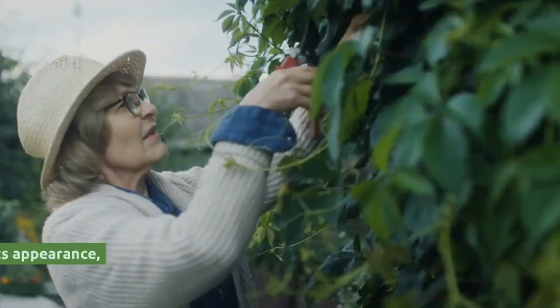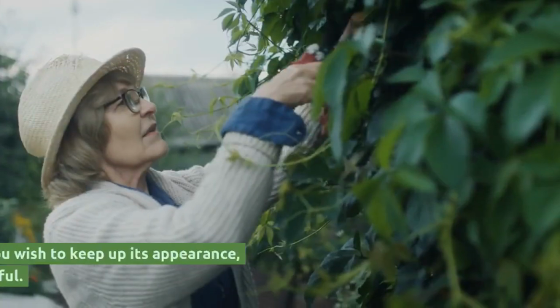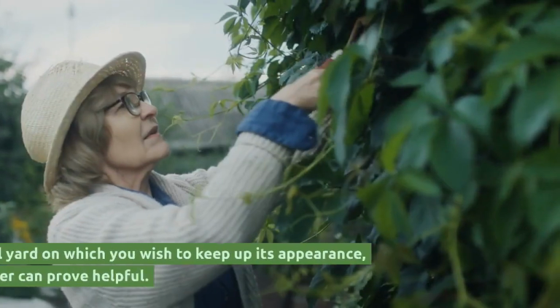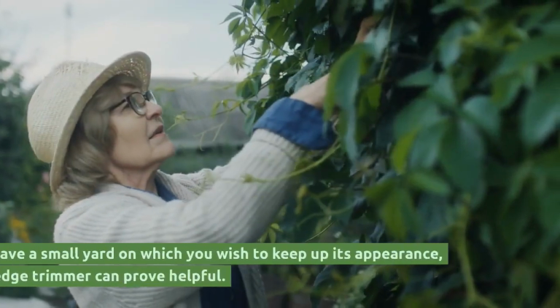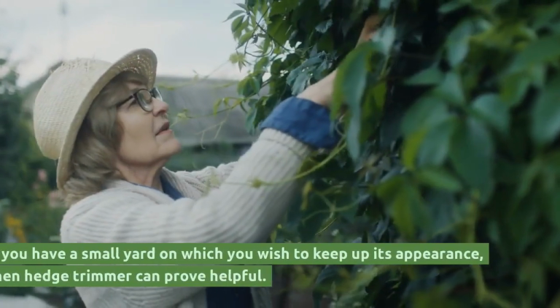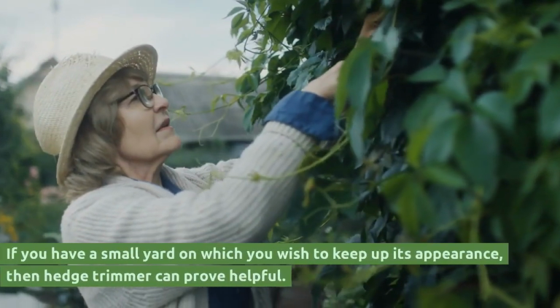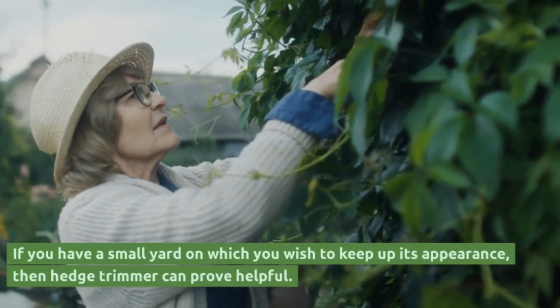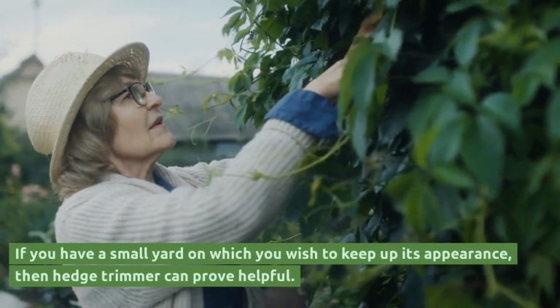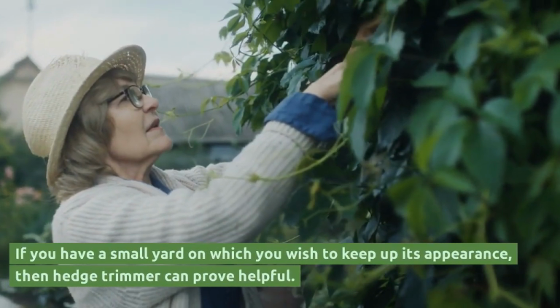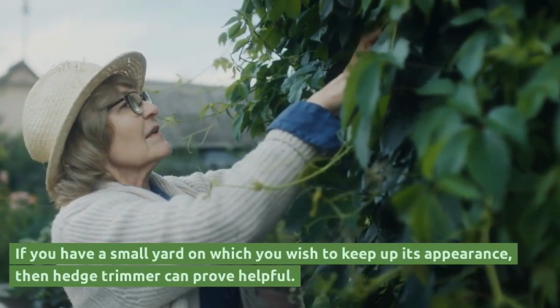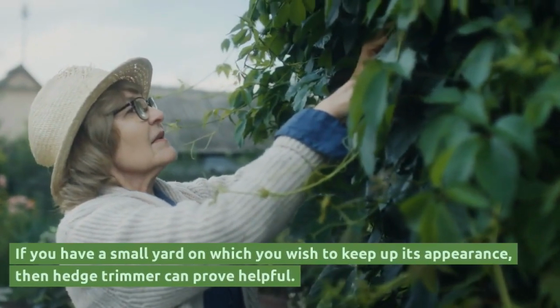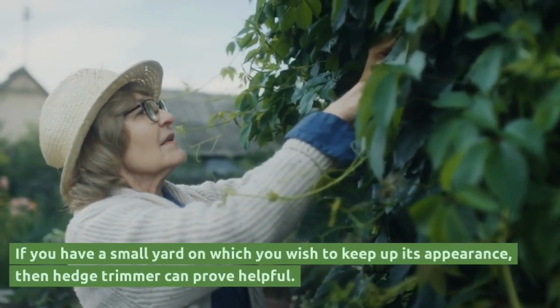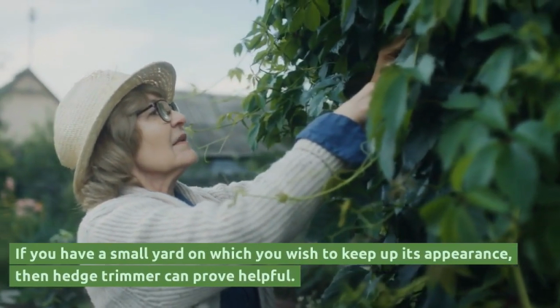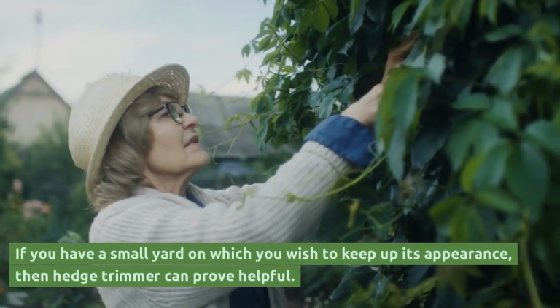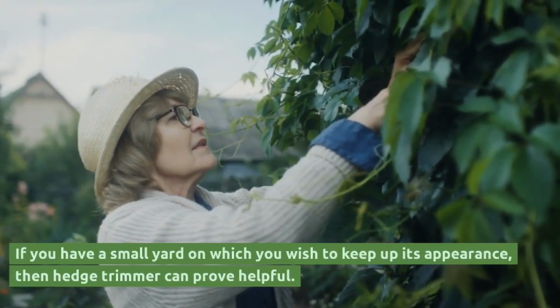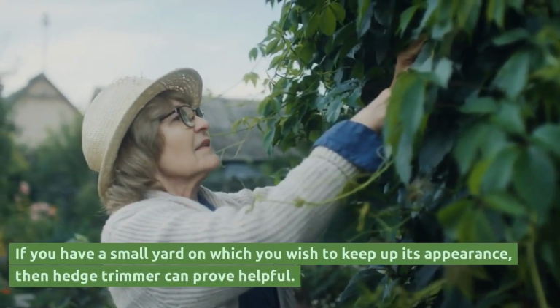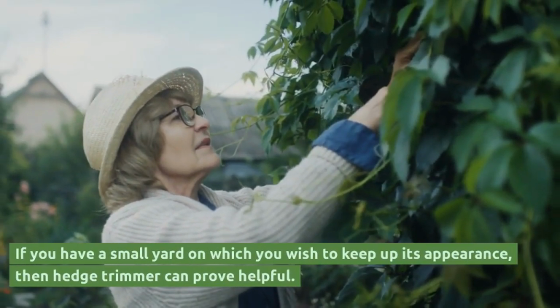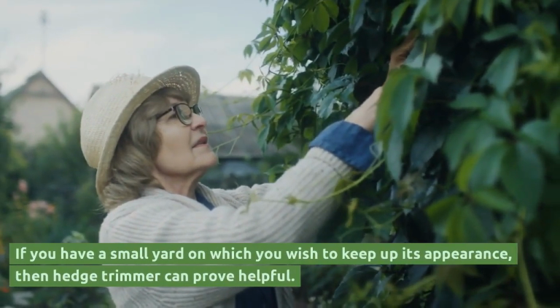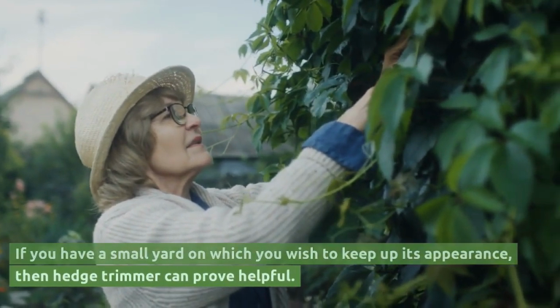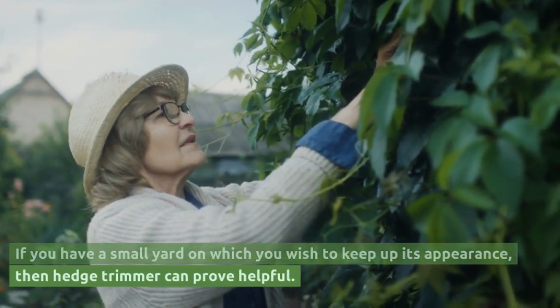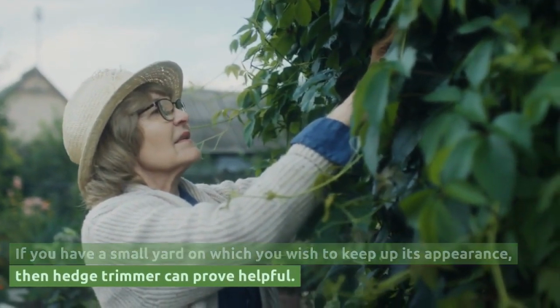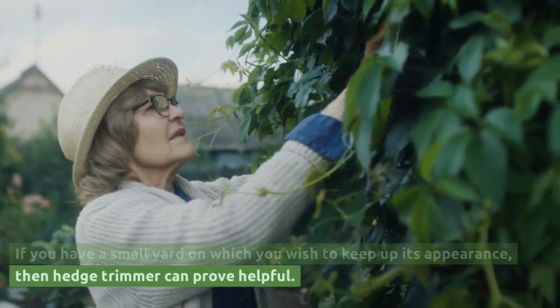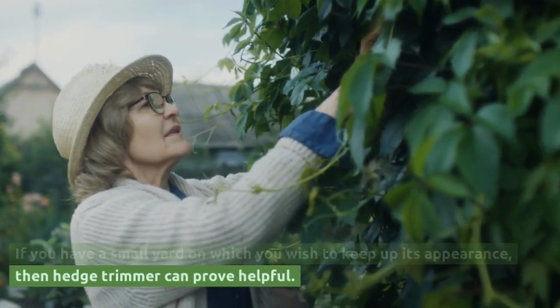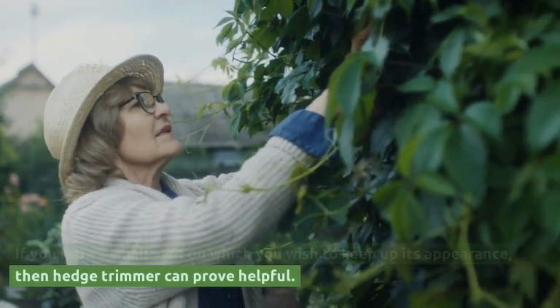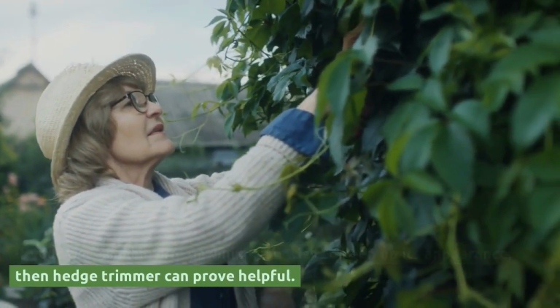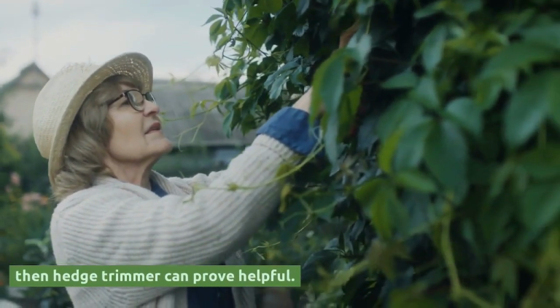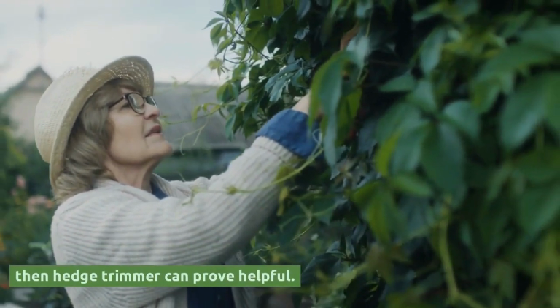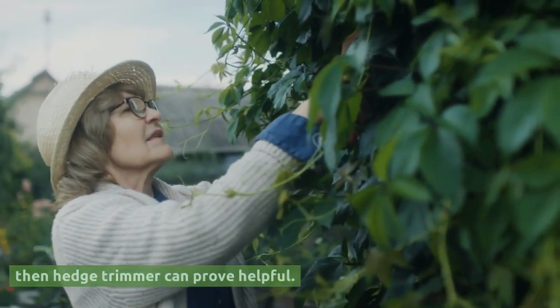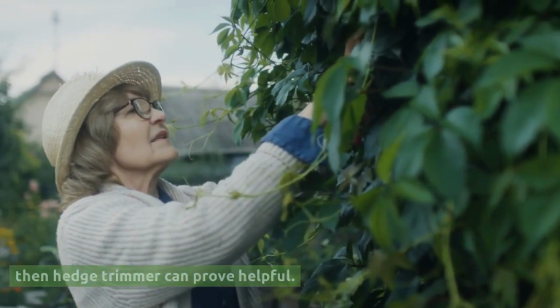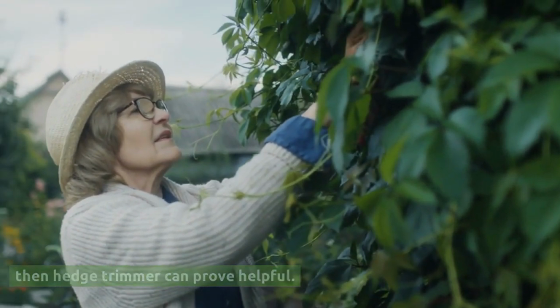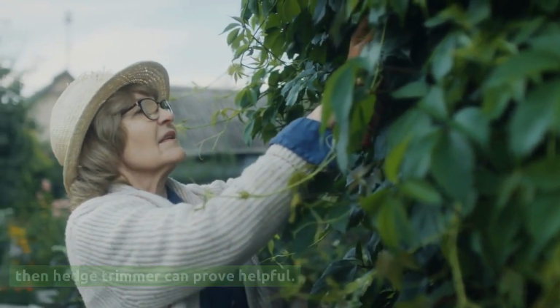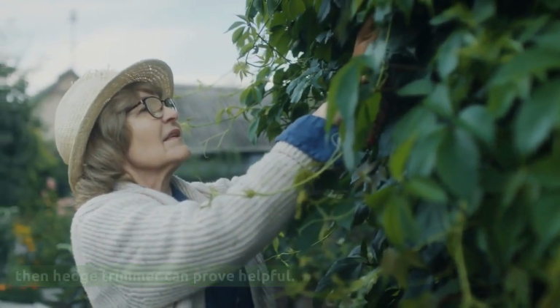If you have a small yard on which you wish to keep up its appearance, then a hedge trimmer can prove helpful.